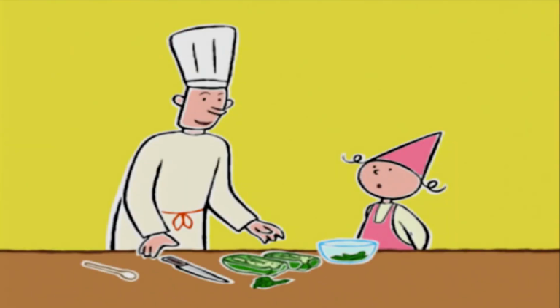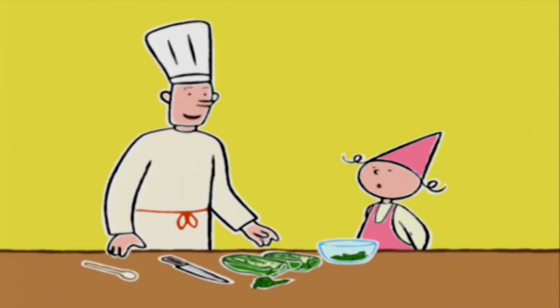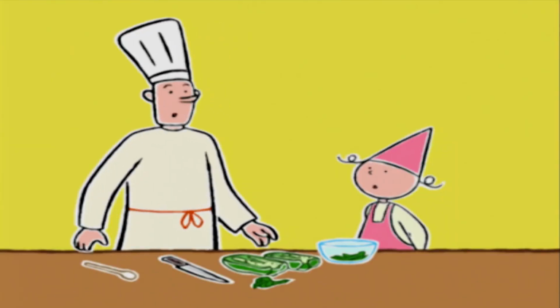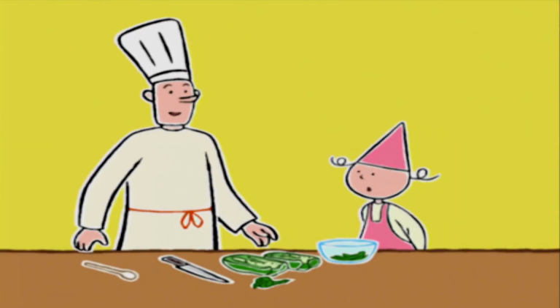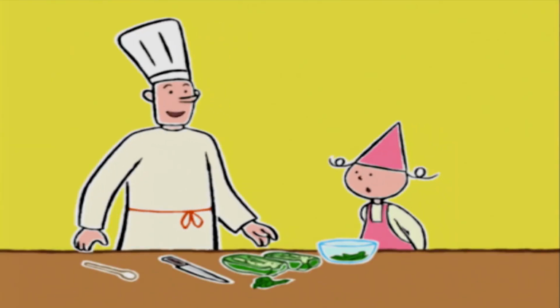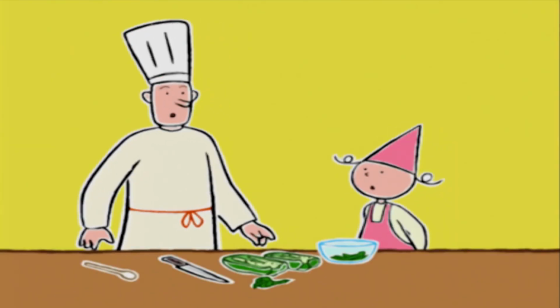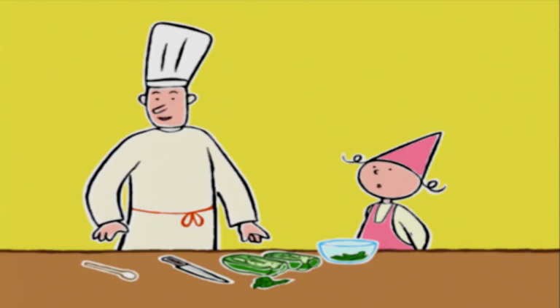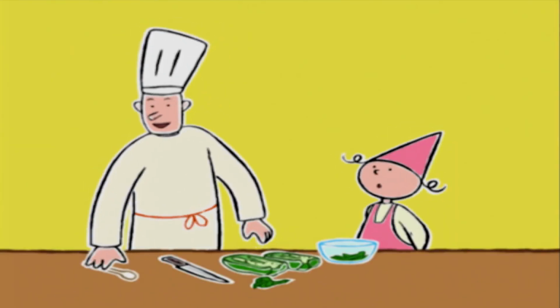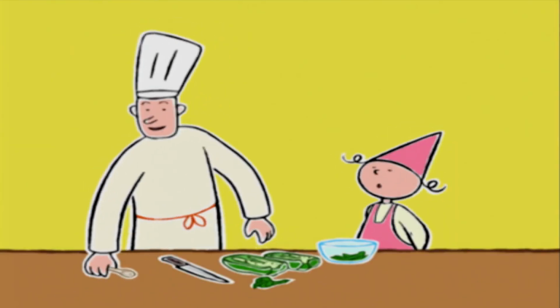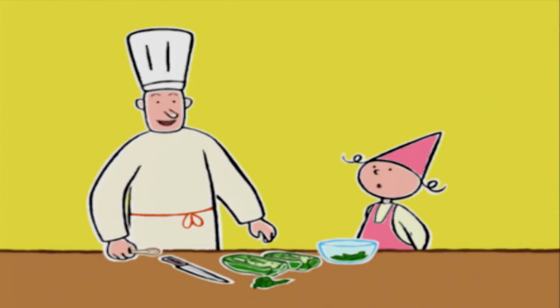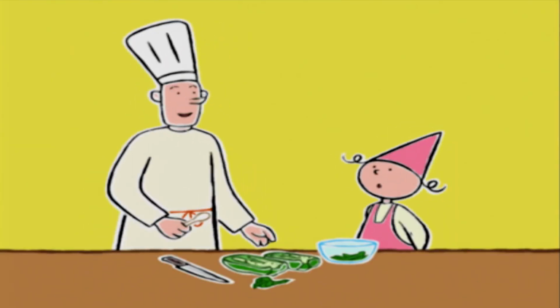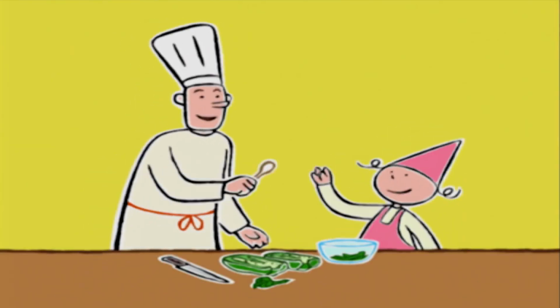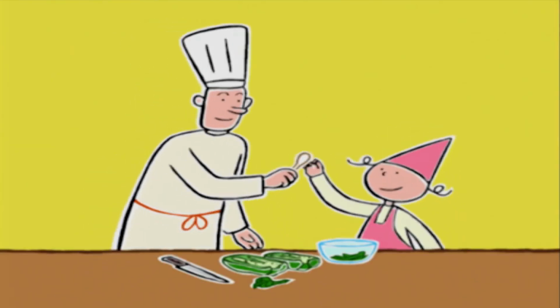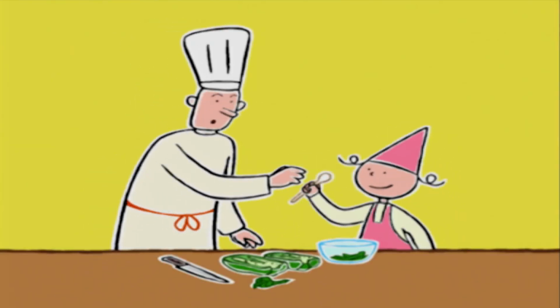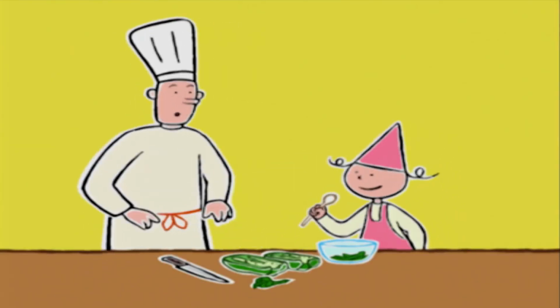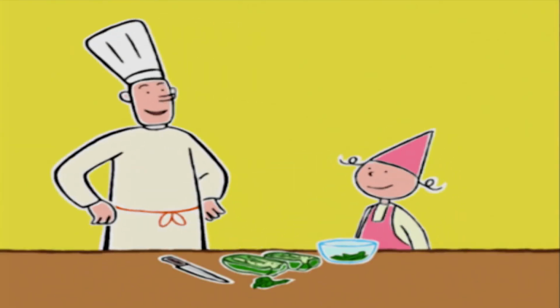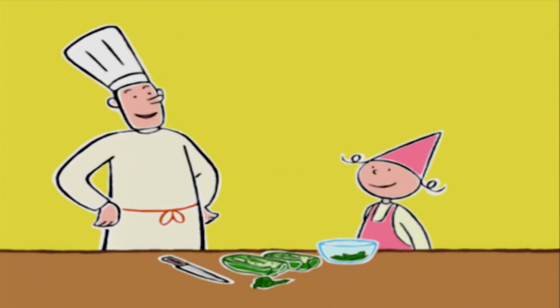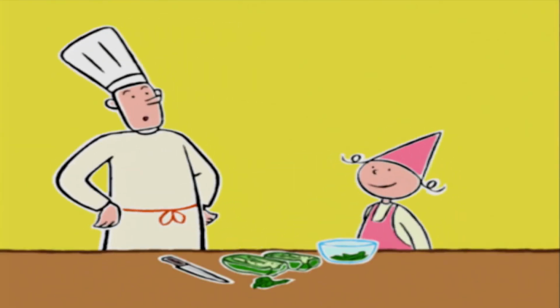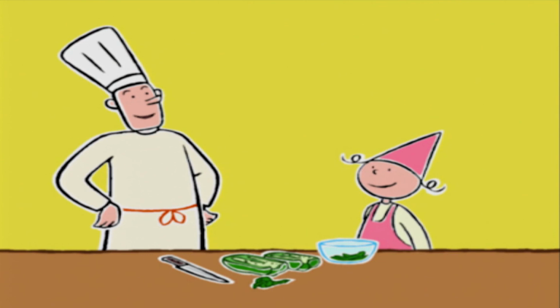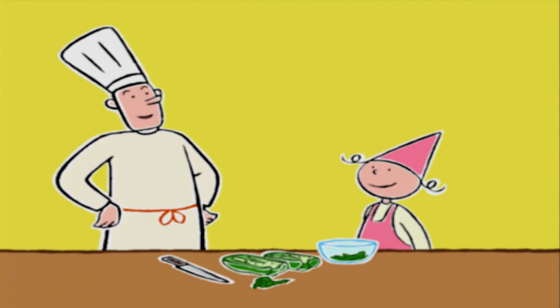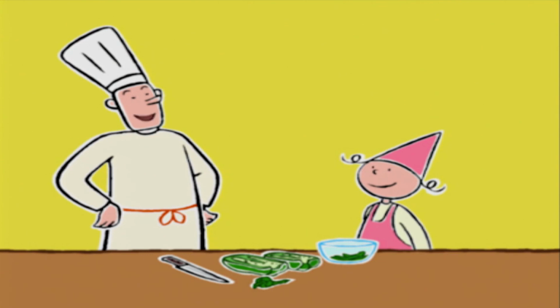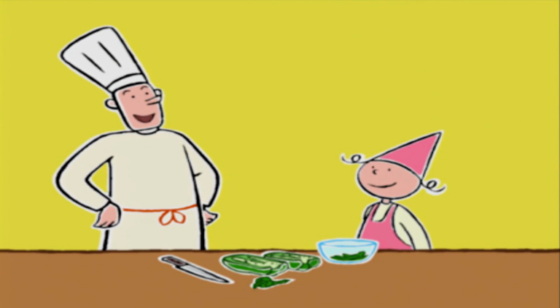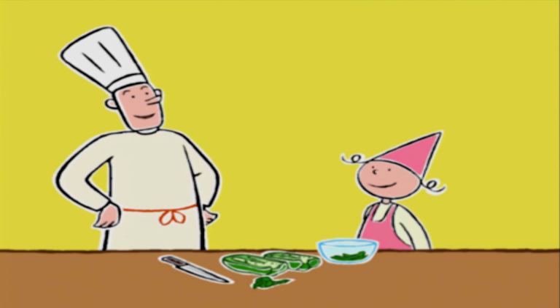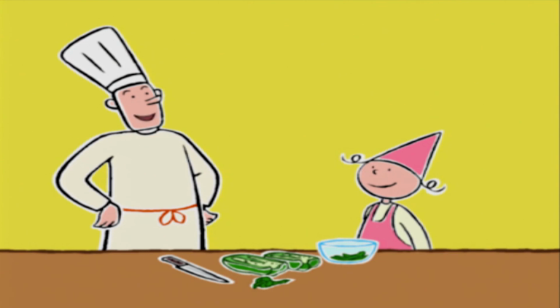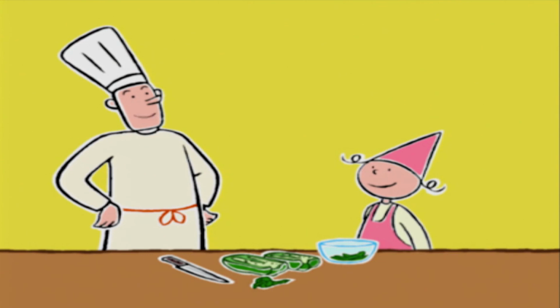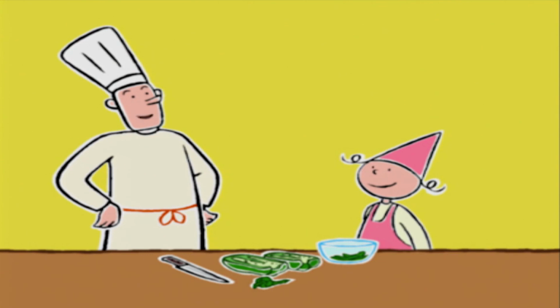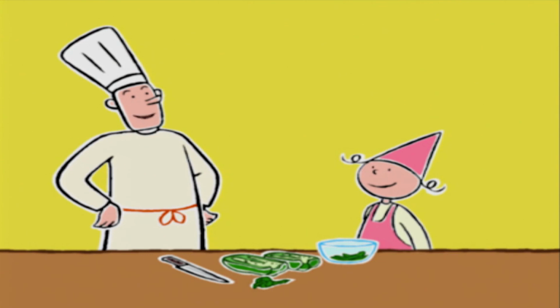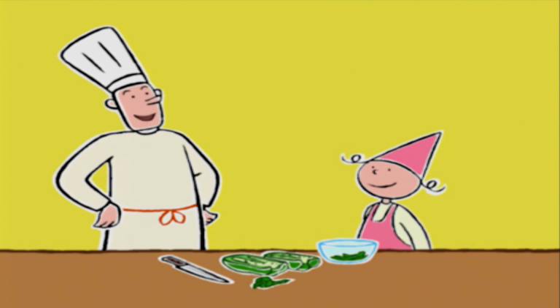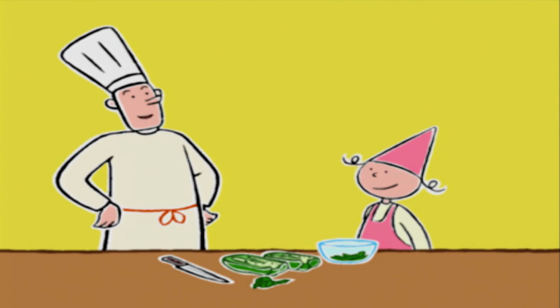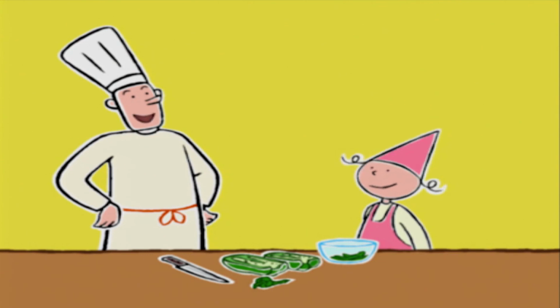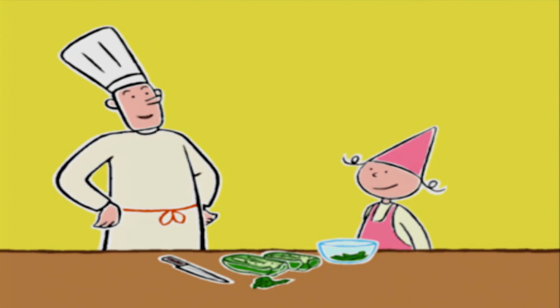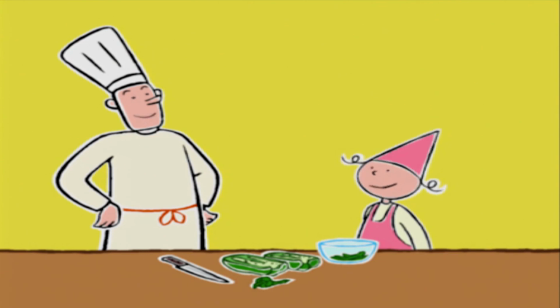Maintenant, tu peux retirer tous les petits grains avec cette cuillère. Et si tu veux, quand tu auras fini, tu couperas les deux morceaux en gros dés avec ton couteau en plastique.